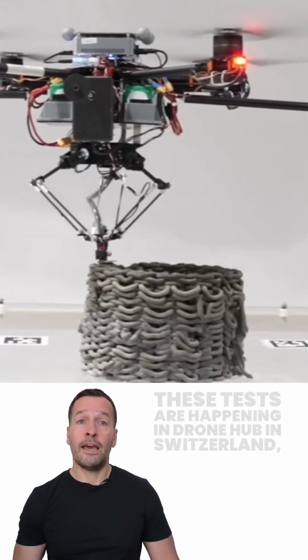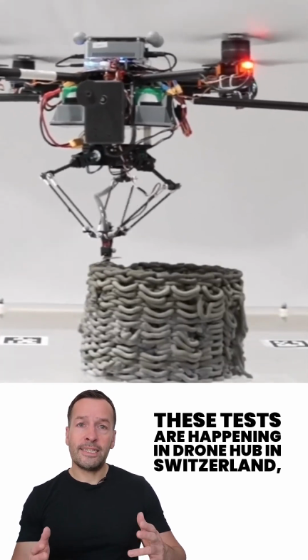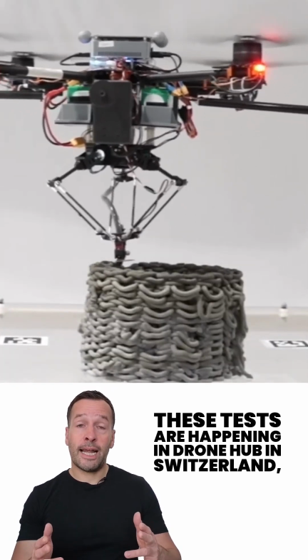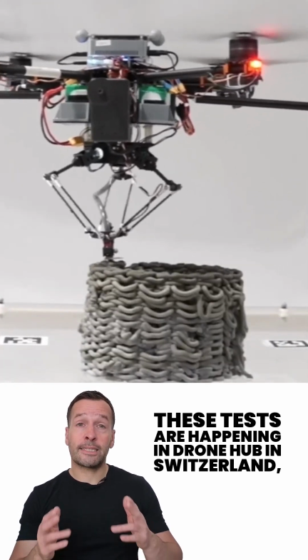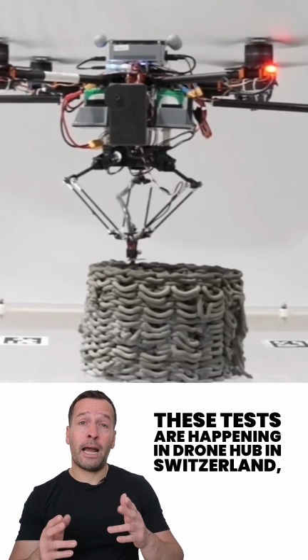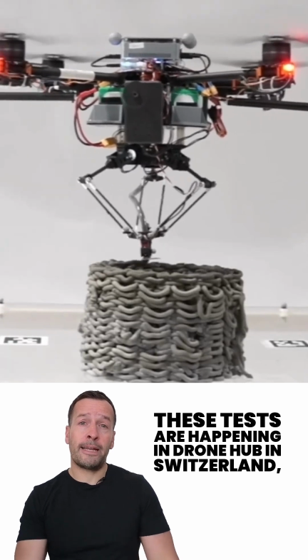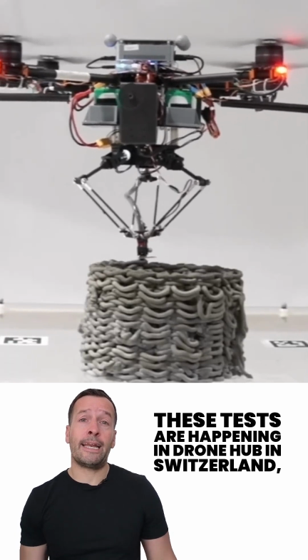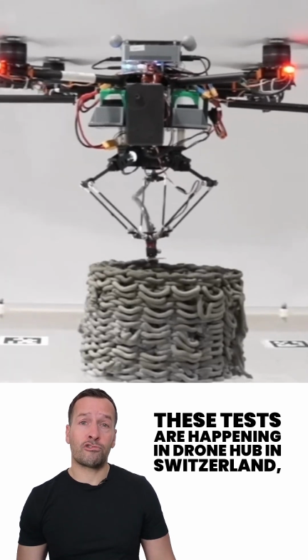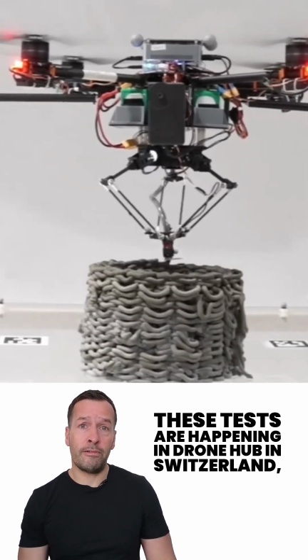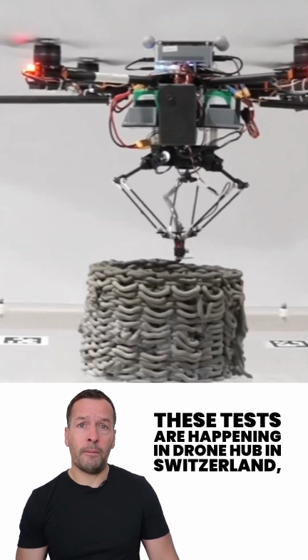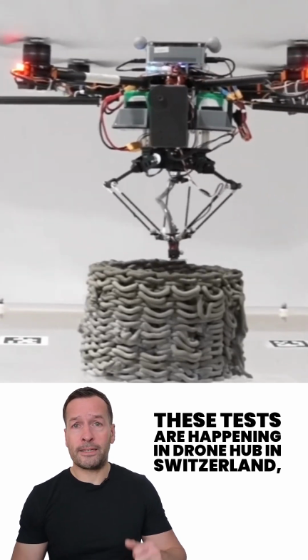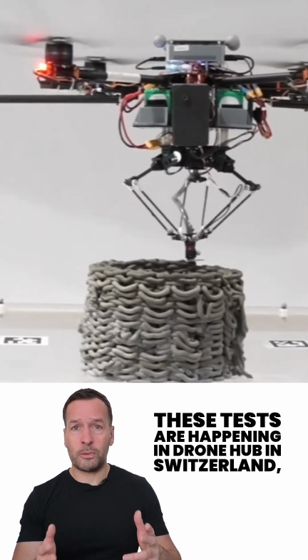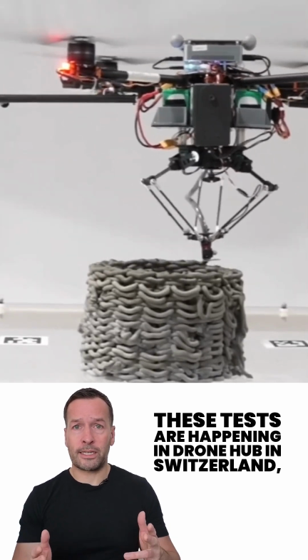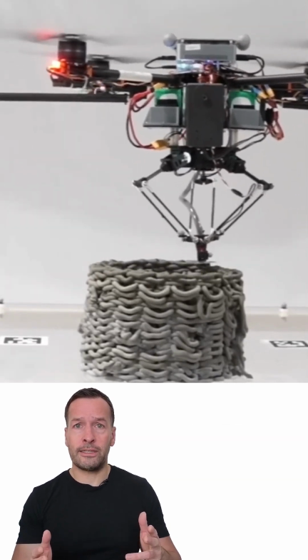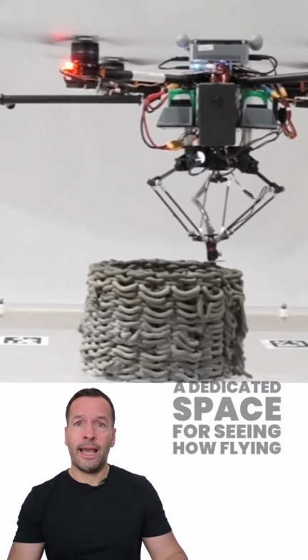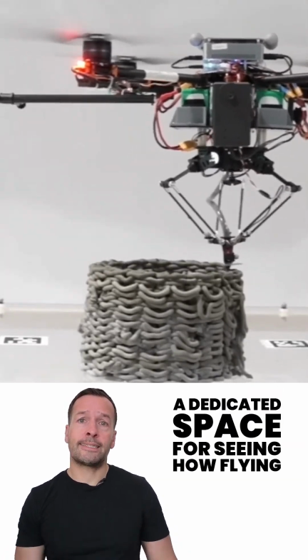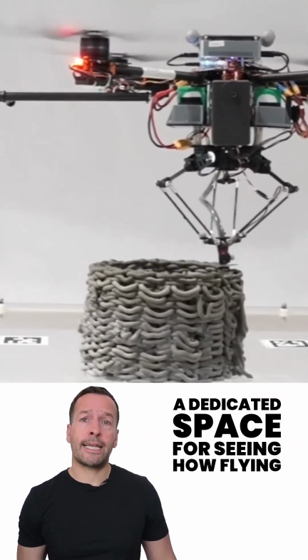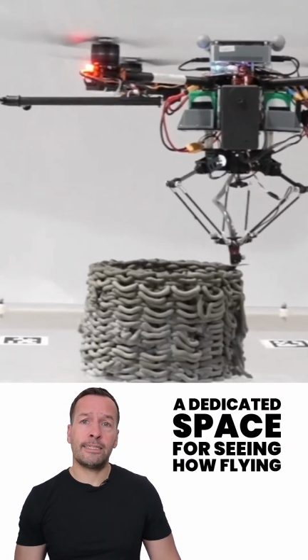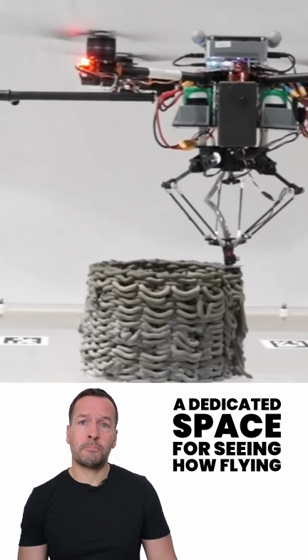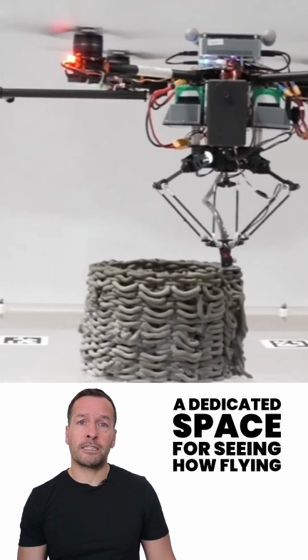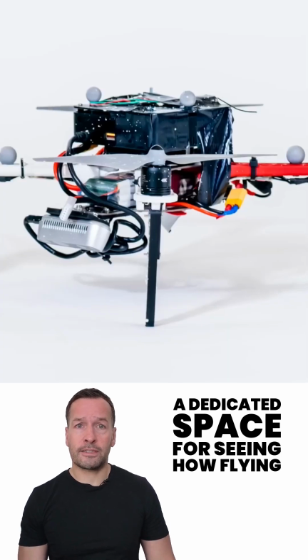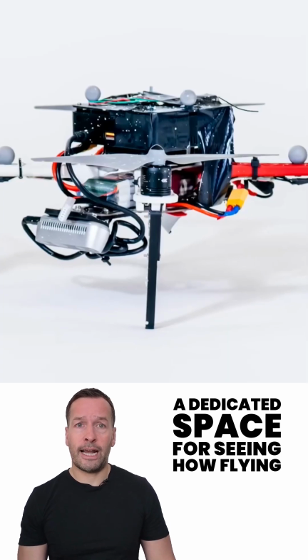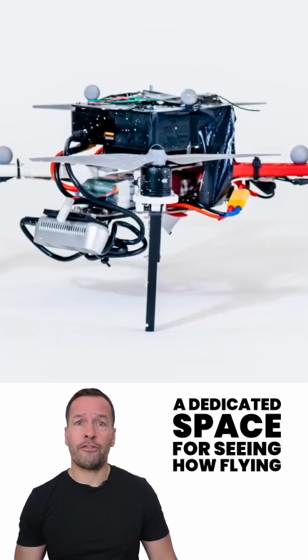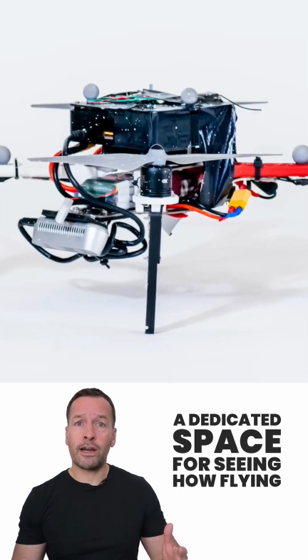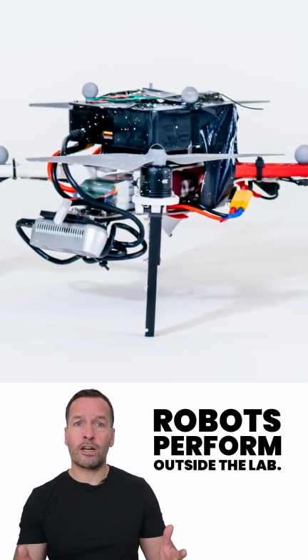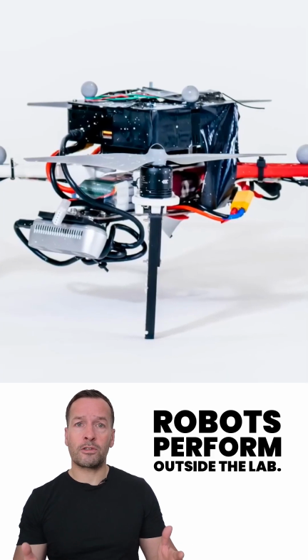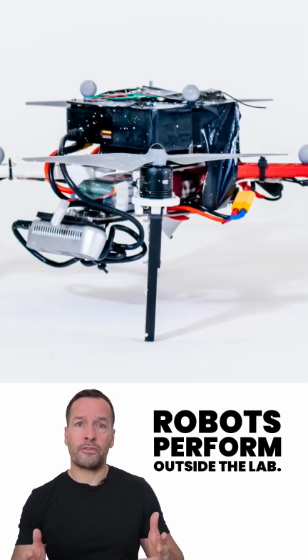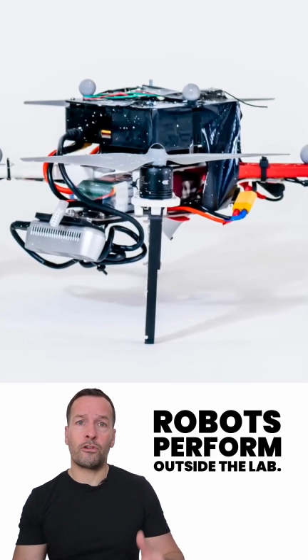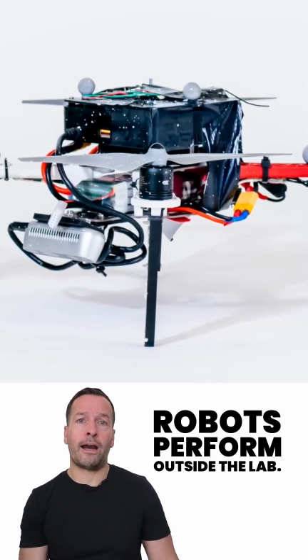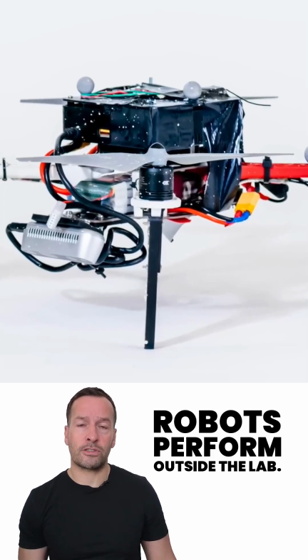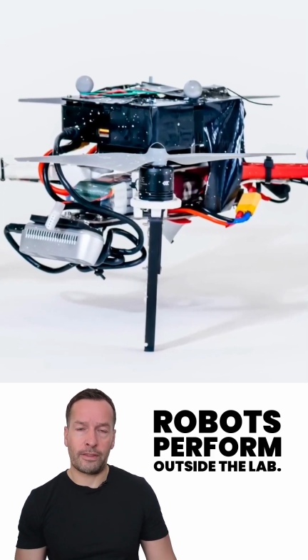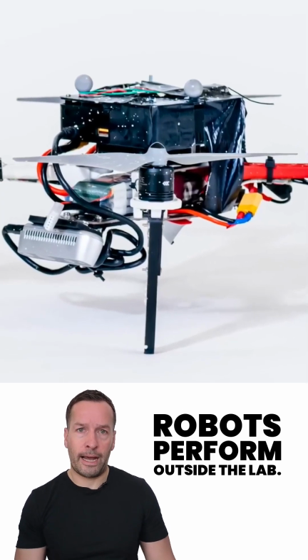These tests are happening at Drone Hub in Switzerland, a dedicated space for seeing how flying robots perform outside the lab.